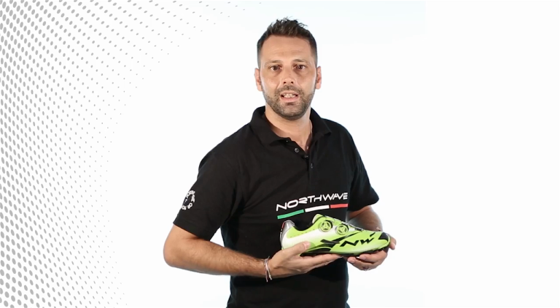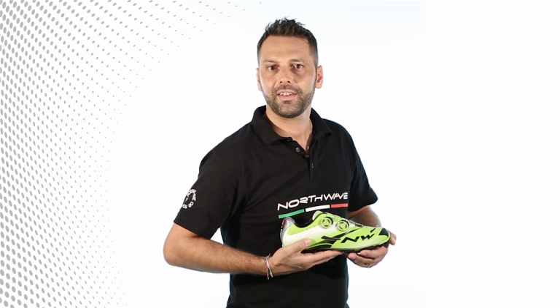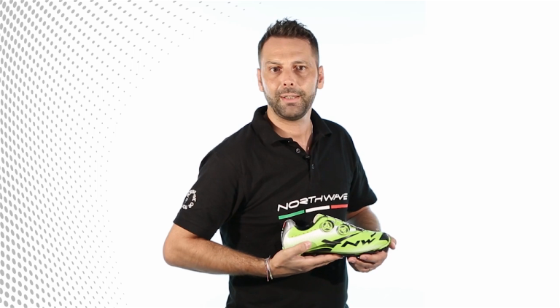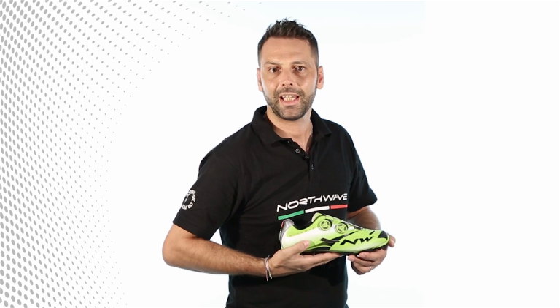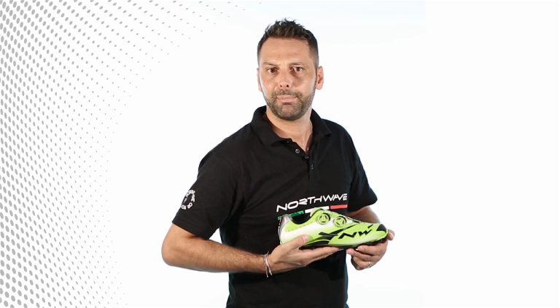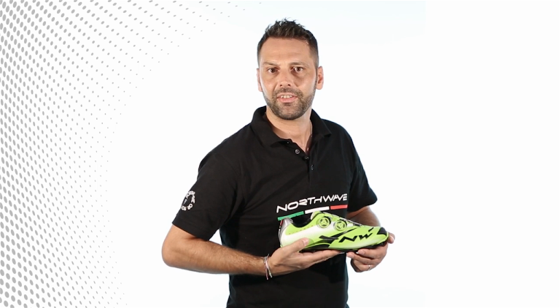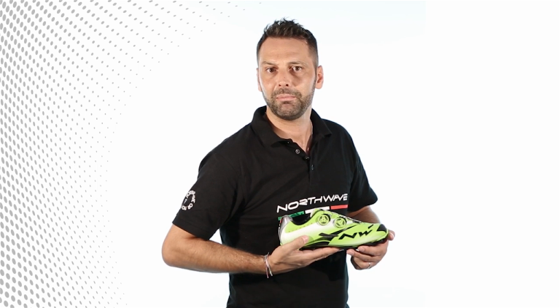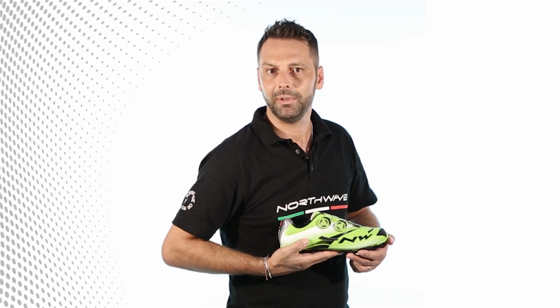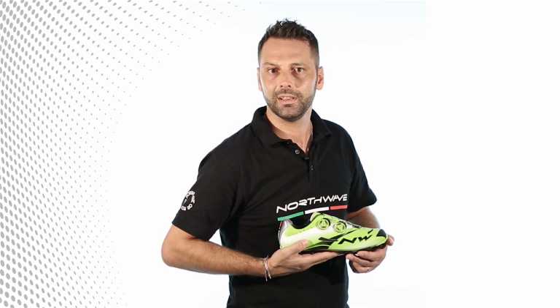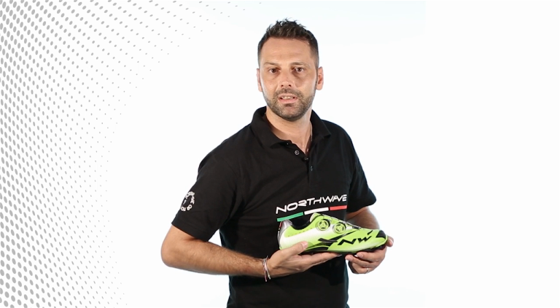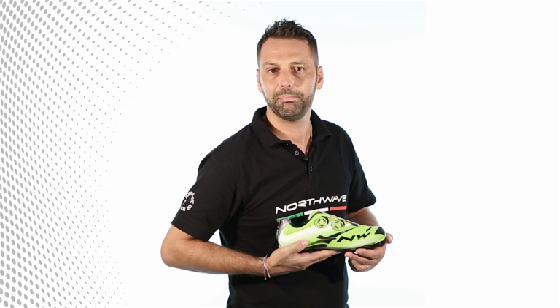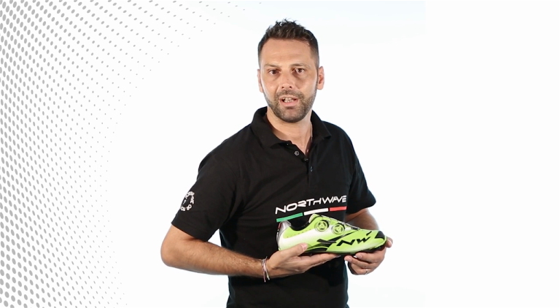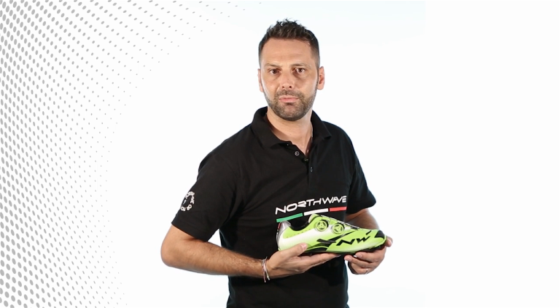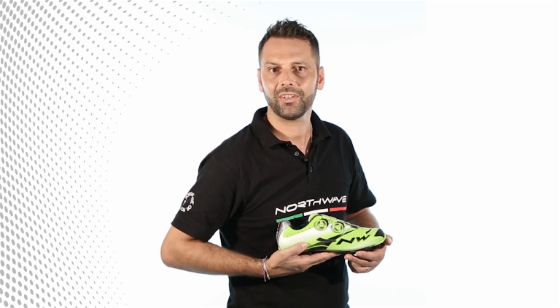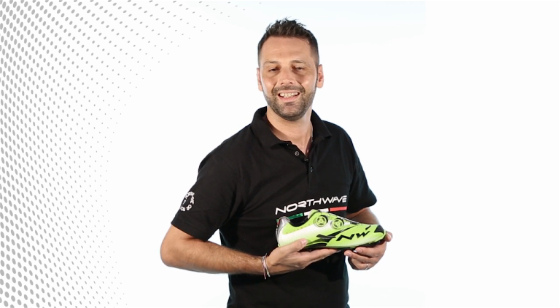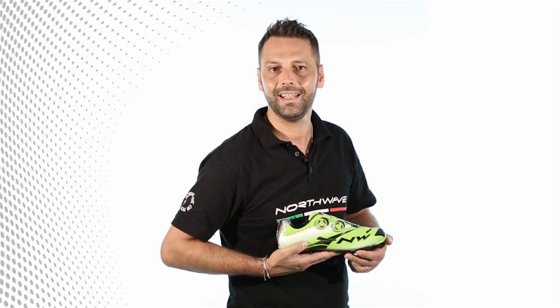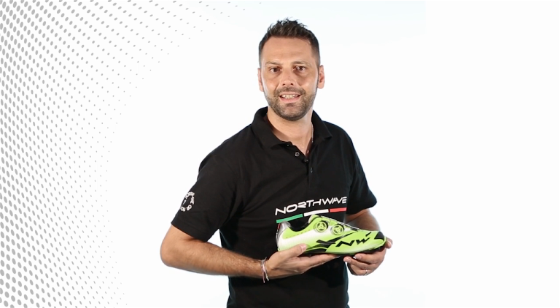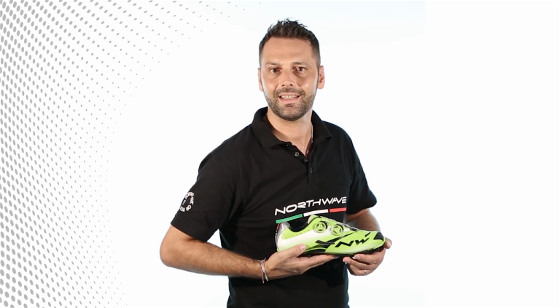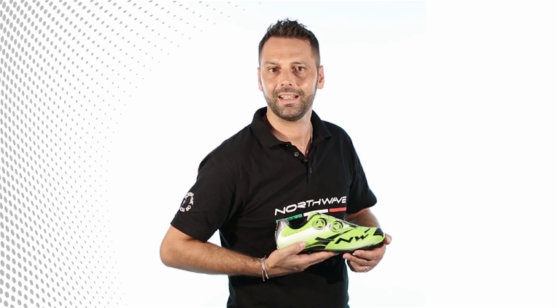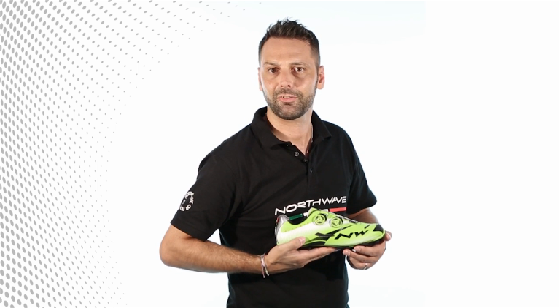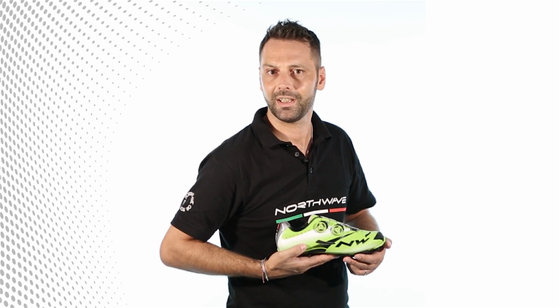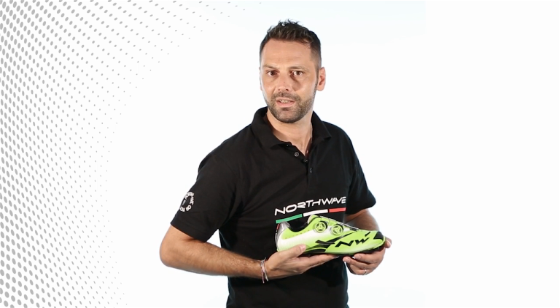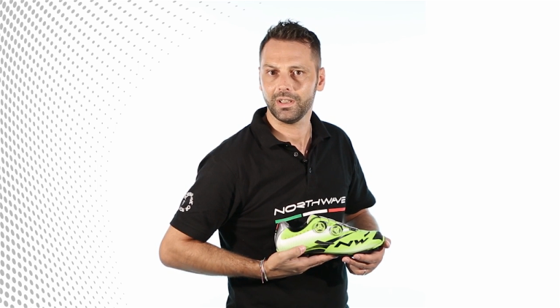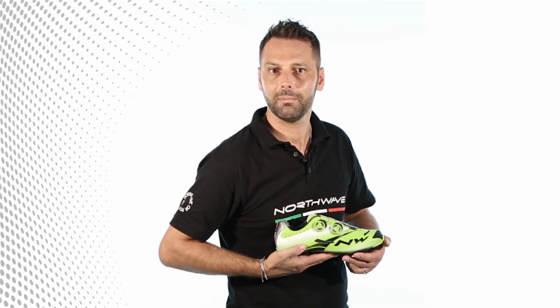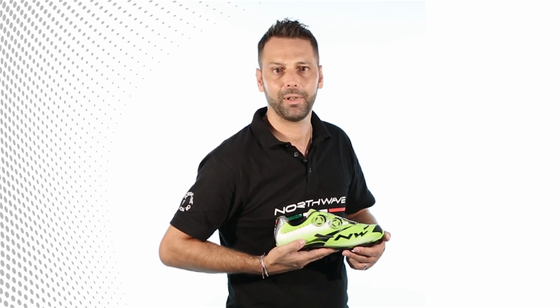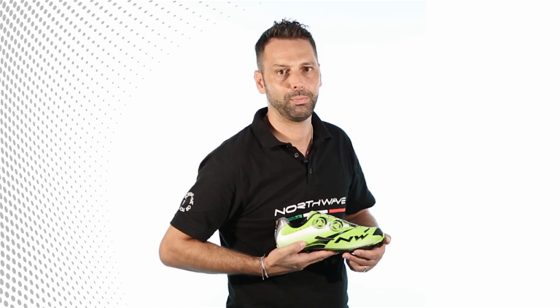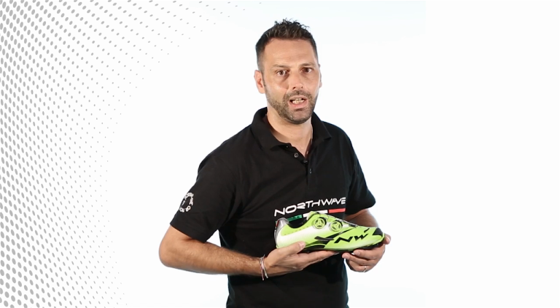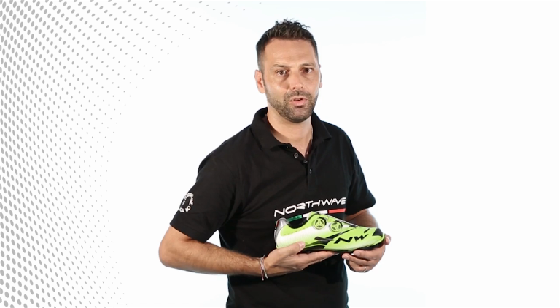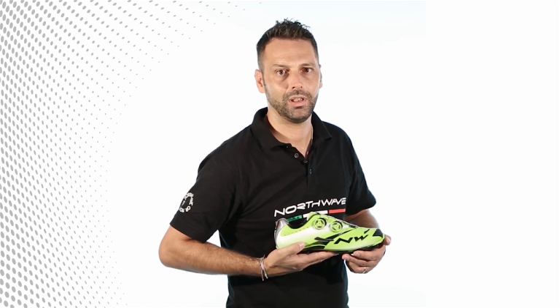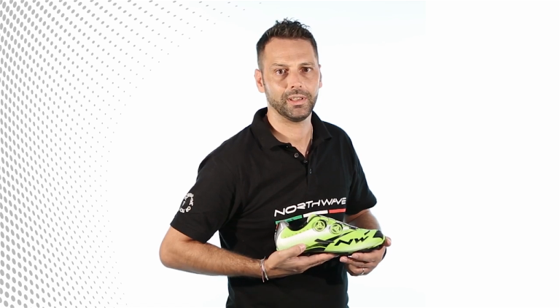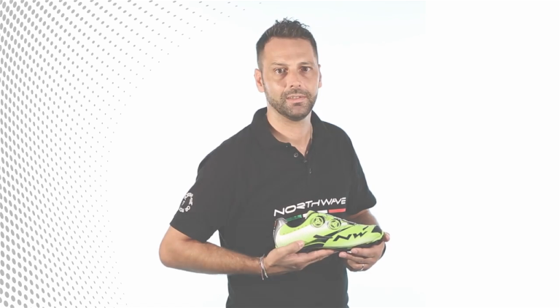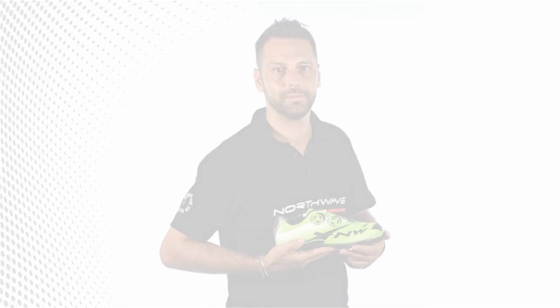Xtreme Tech Plus MTB — performance, lightness and breathability for surpassing your limits.